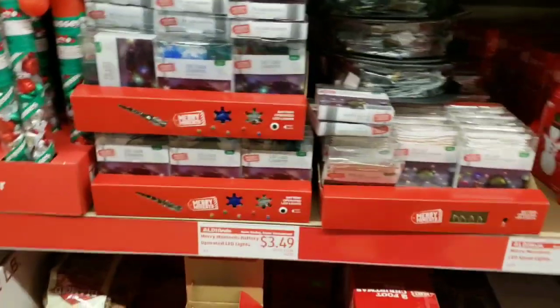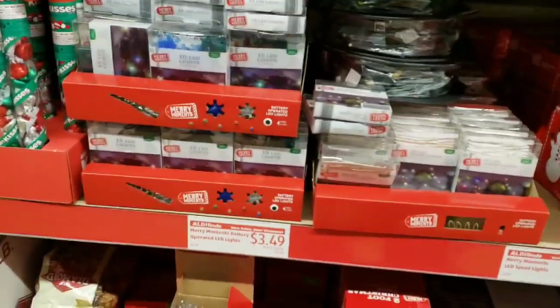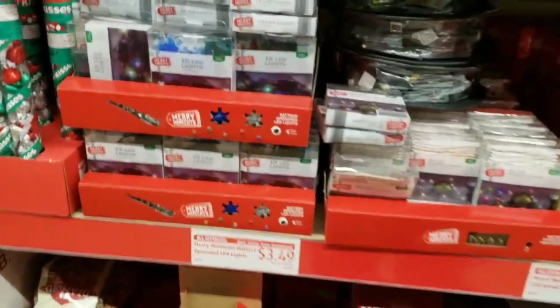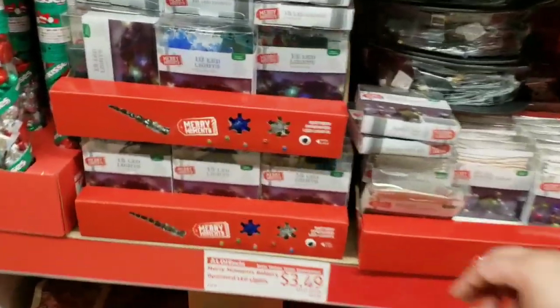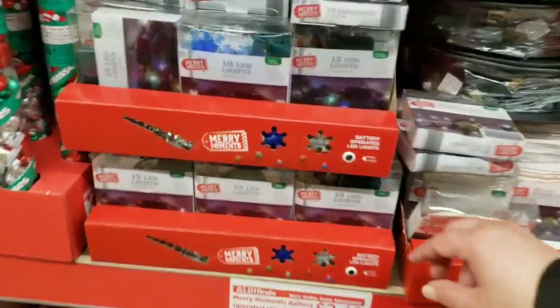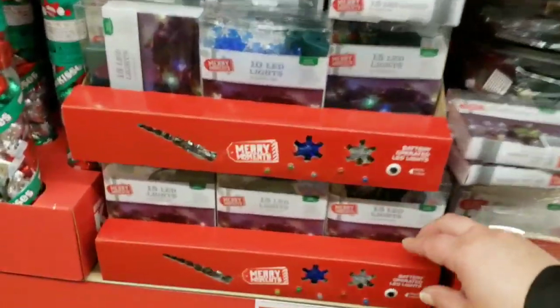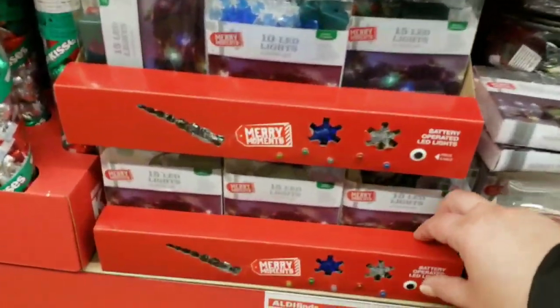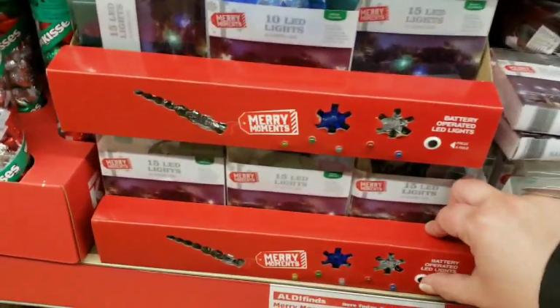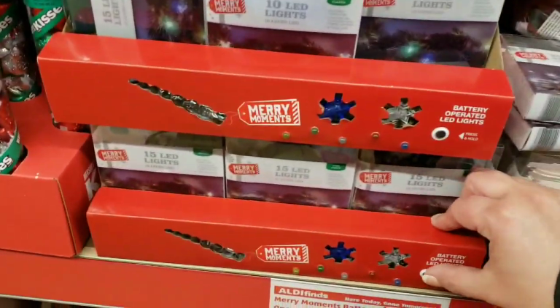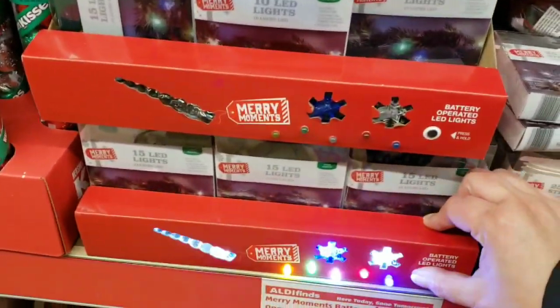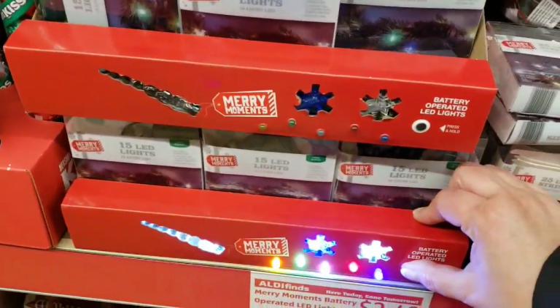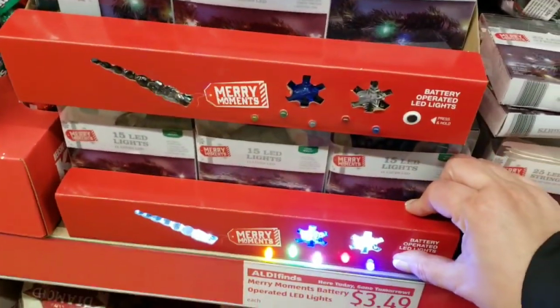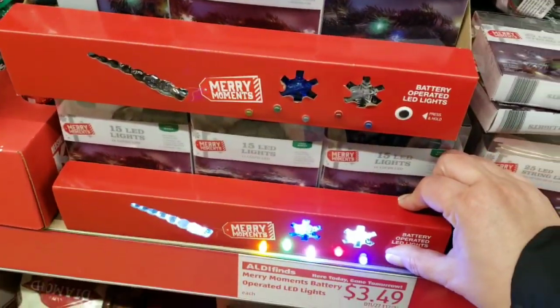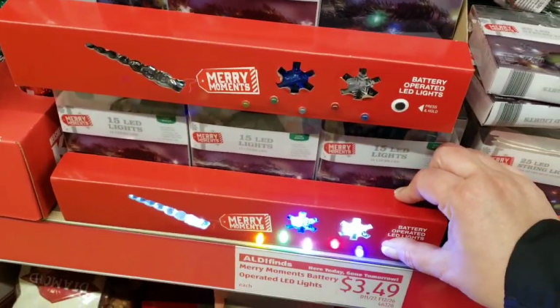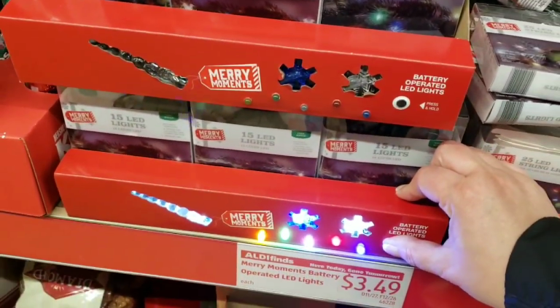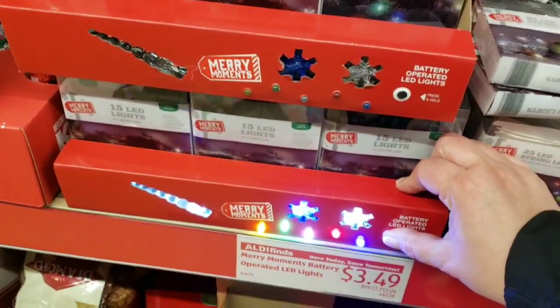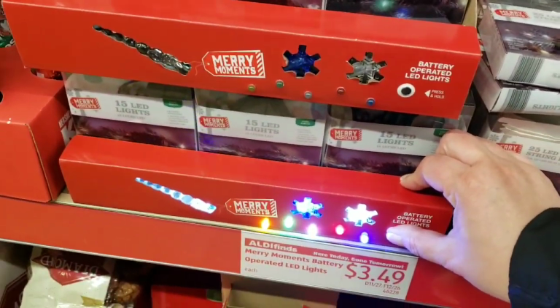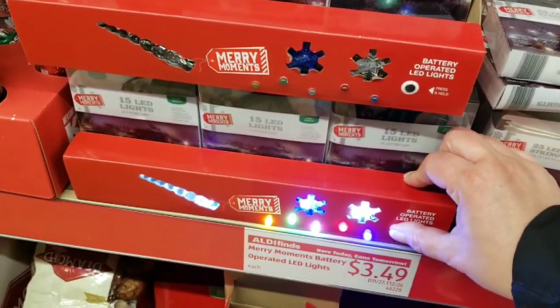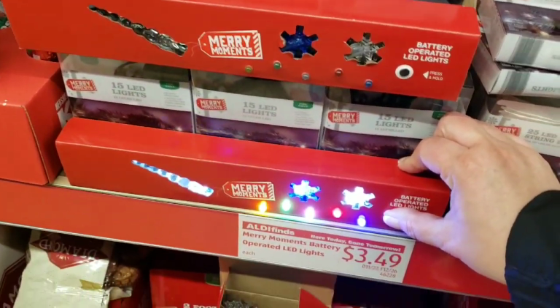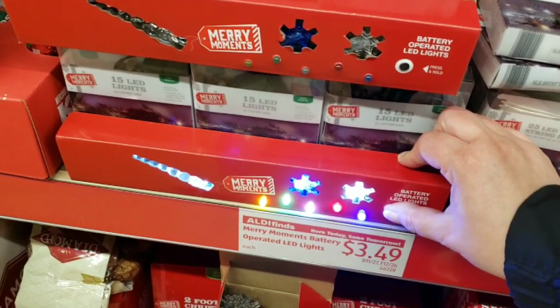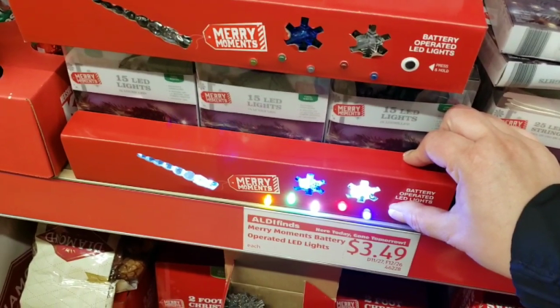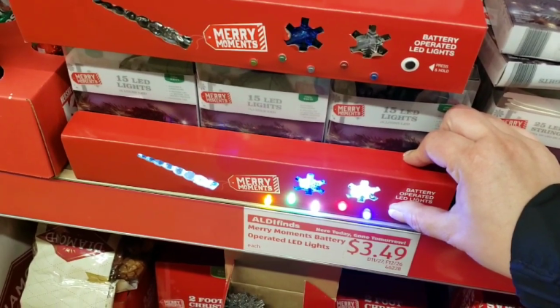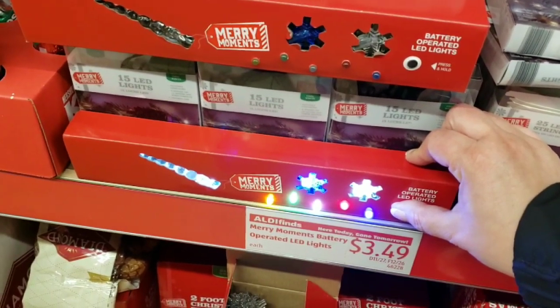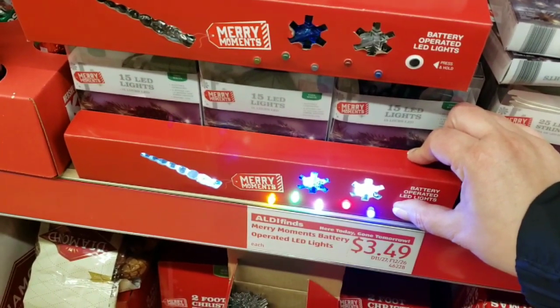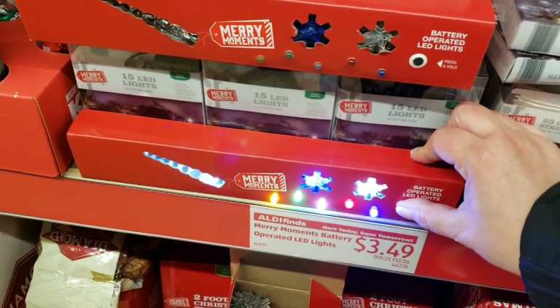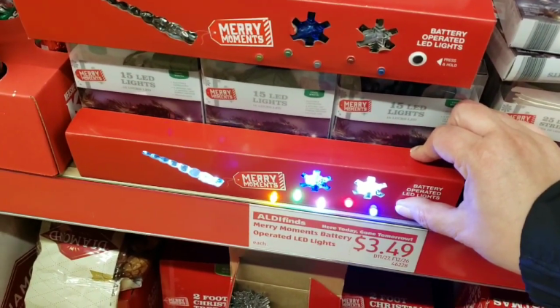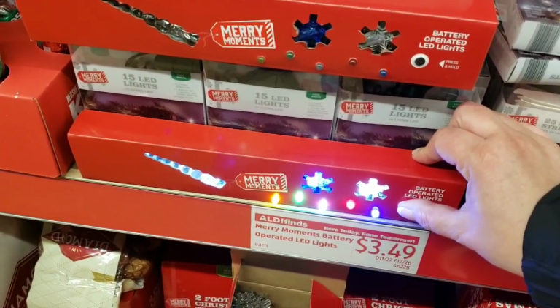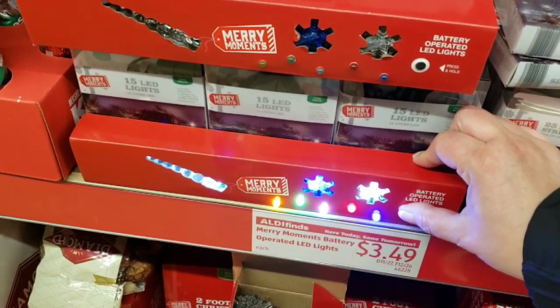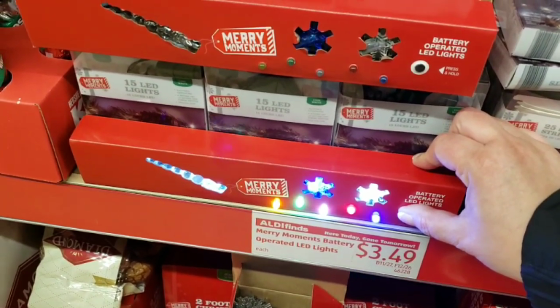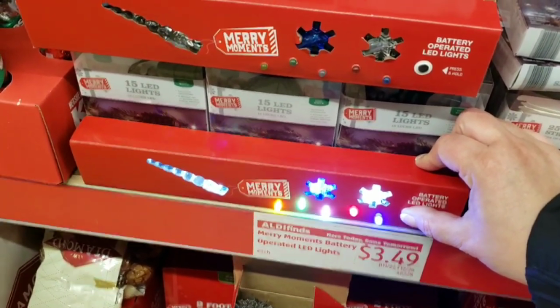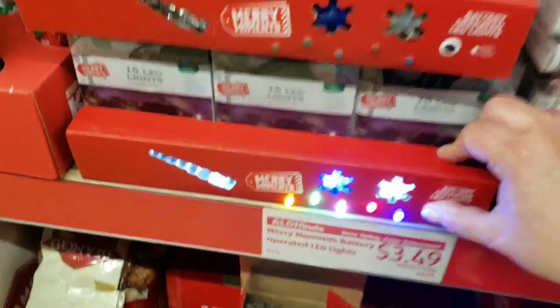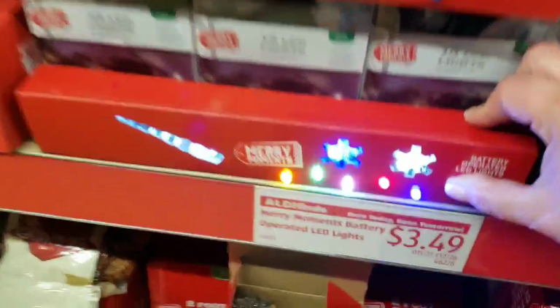They also added battery-operated LED lights for $3.49.